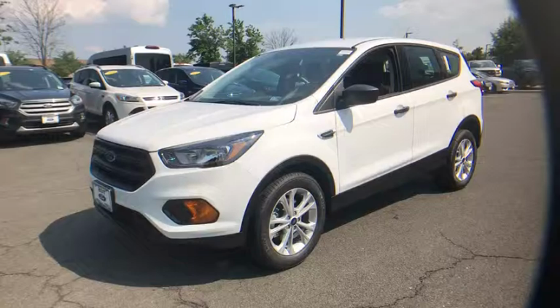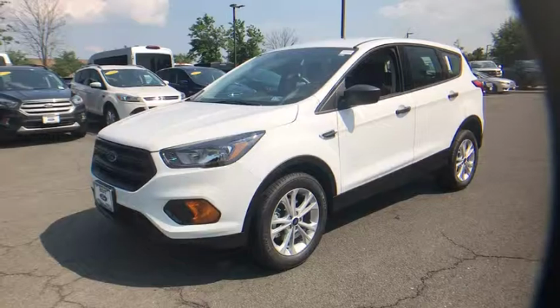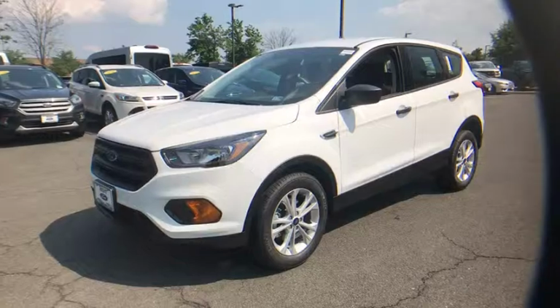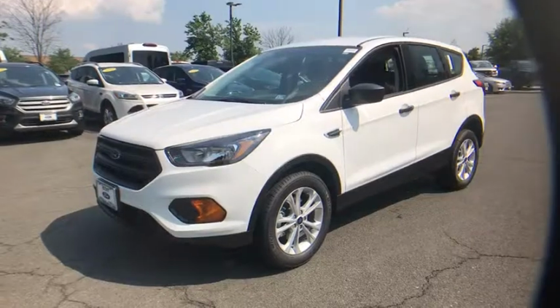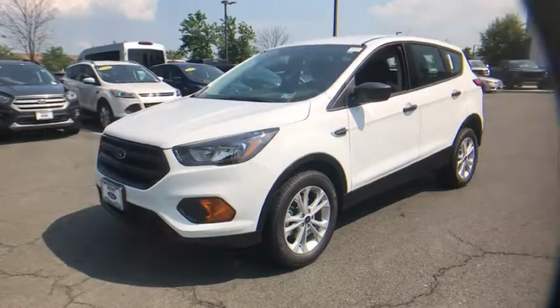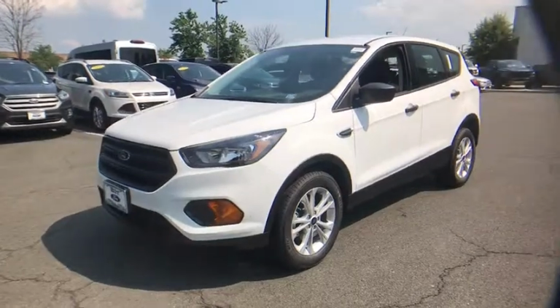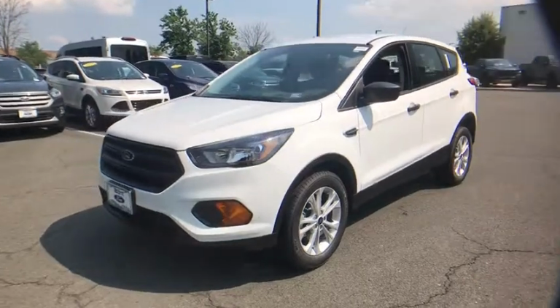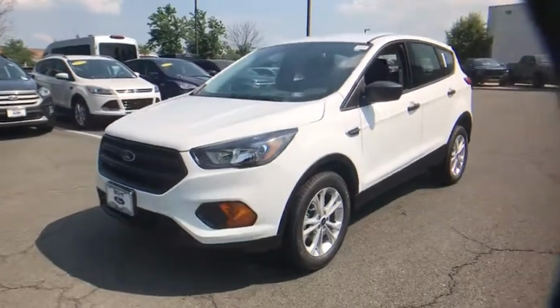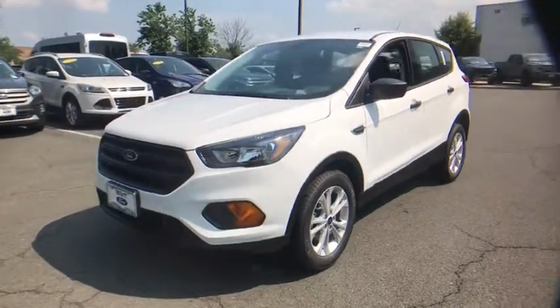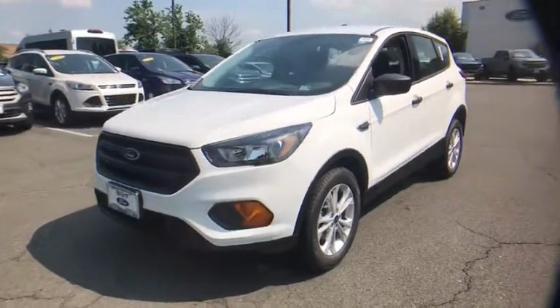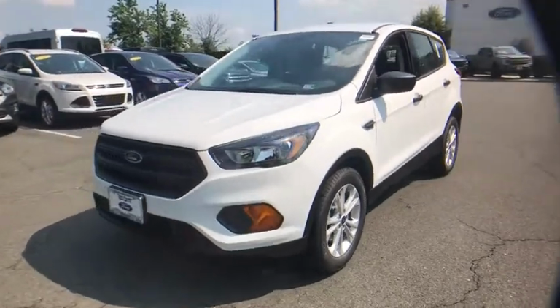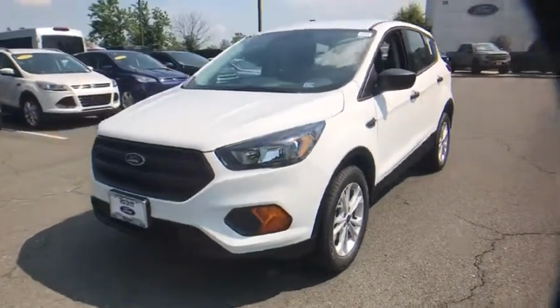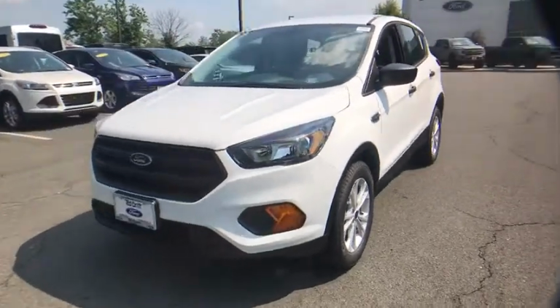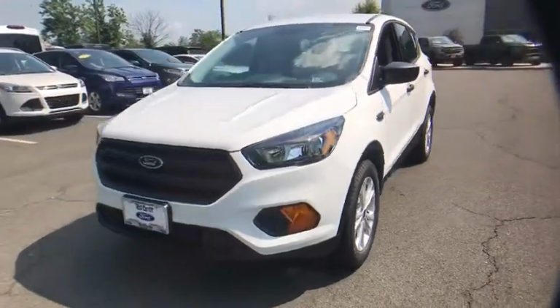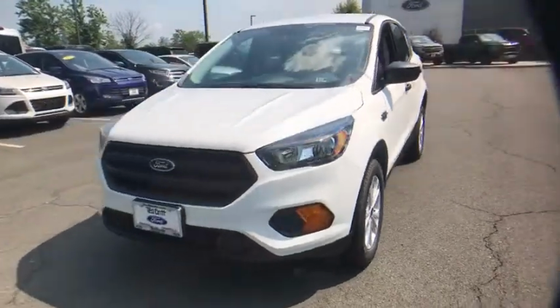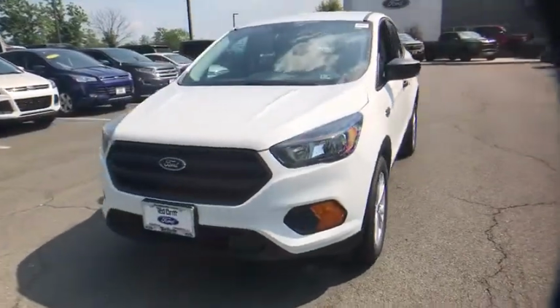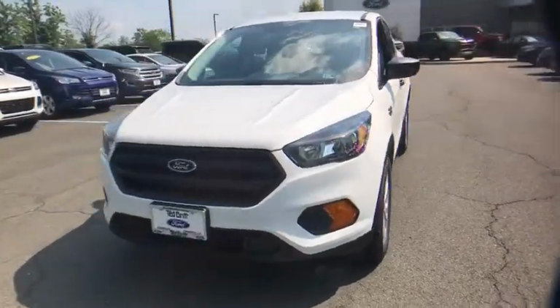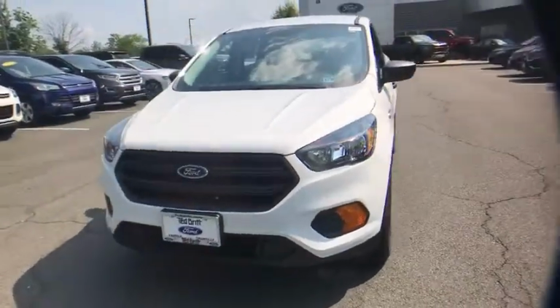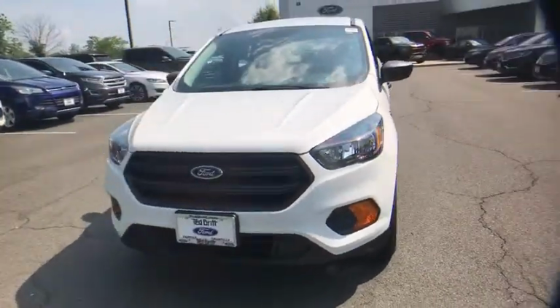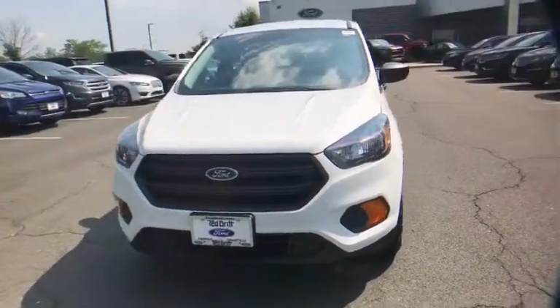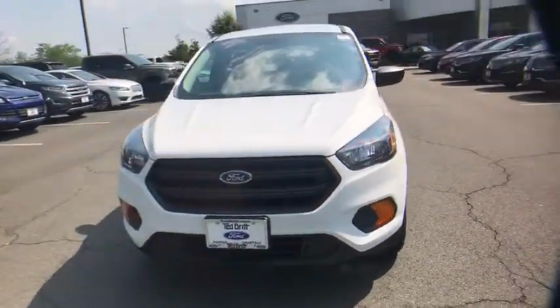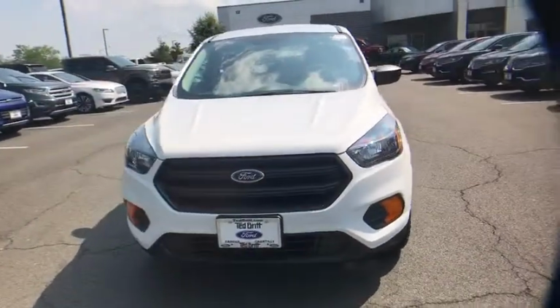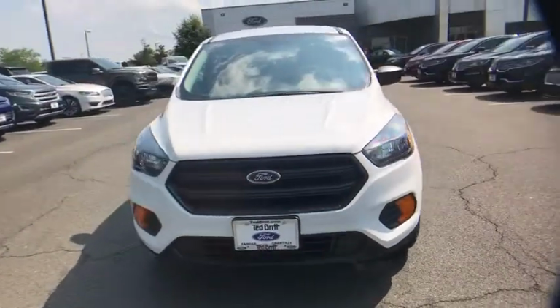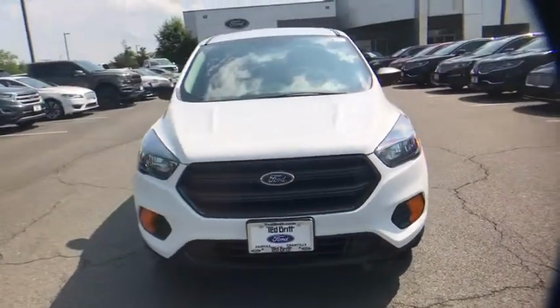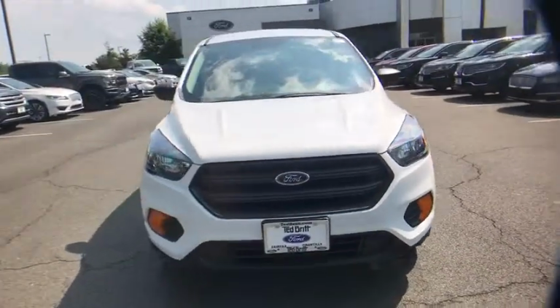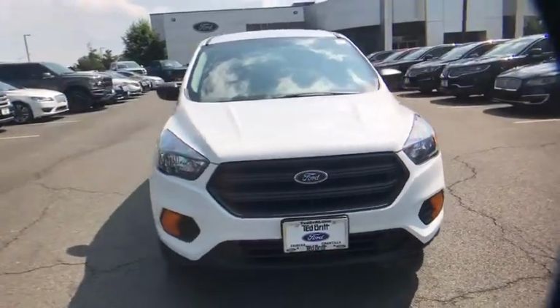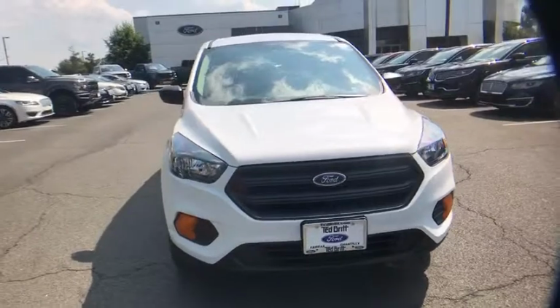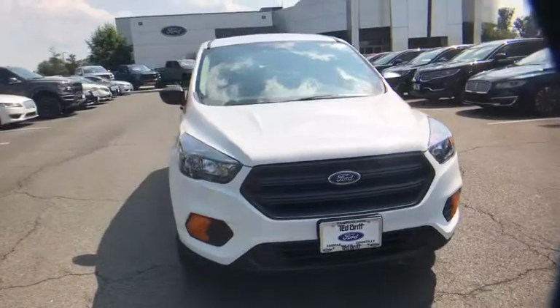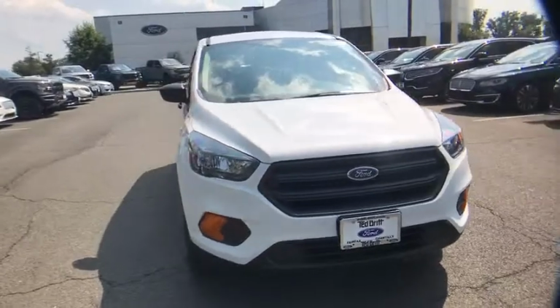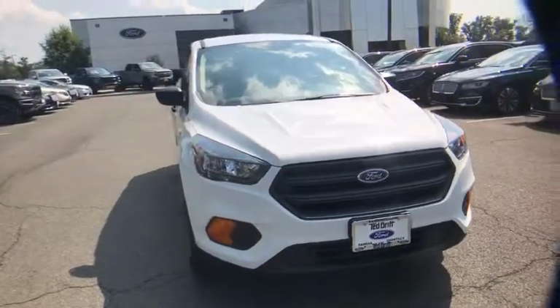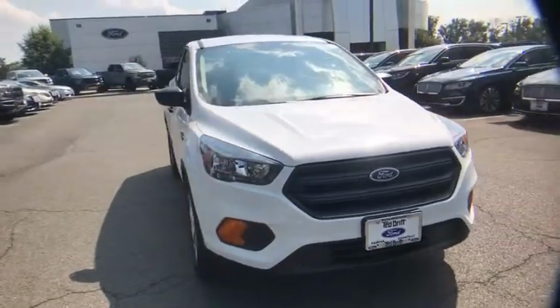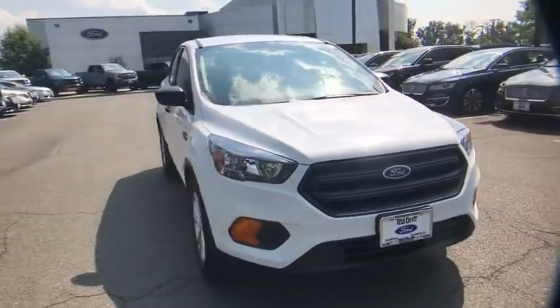2019 Ford Escape. Gas engines flex, tow, sip and go with Ford Escape.